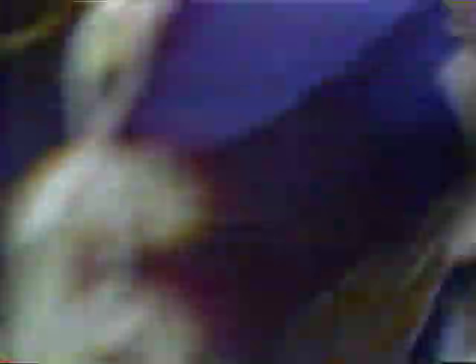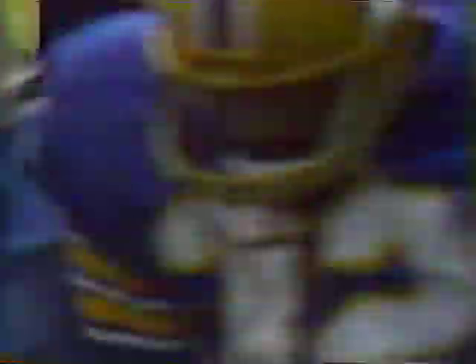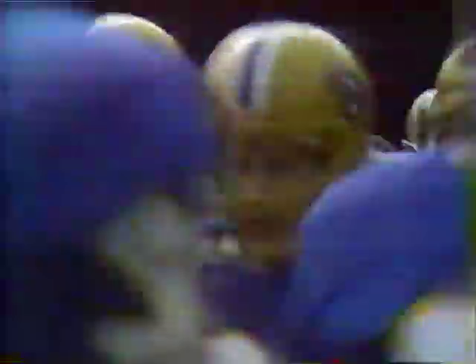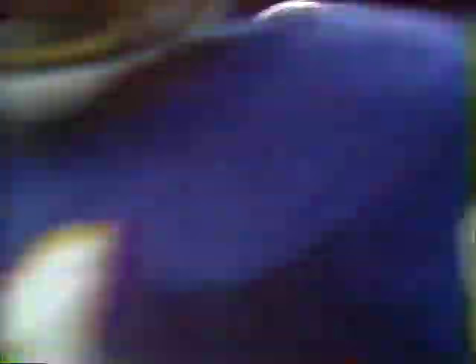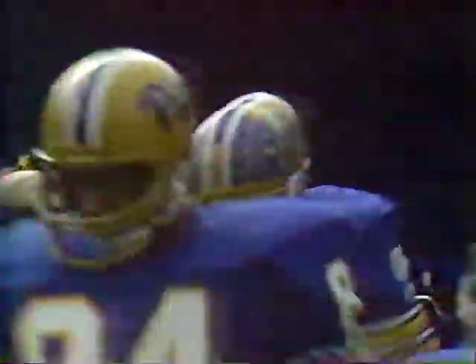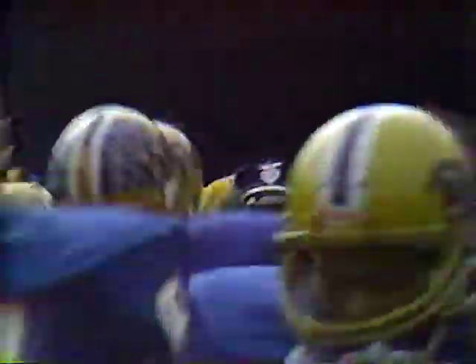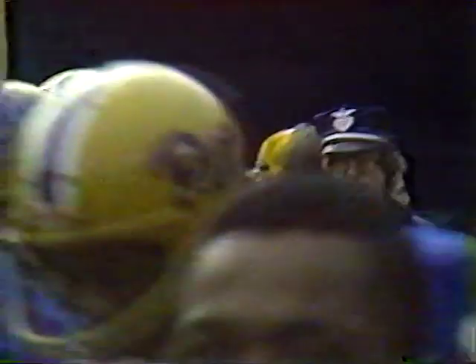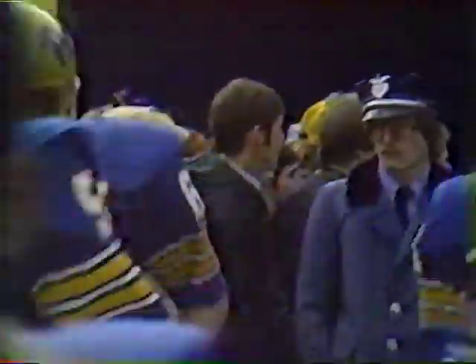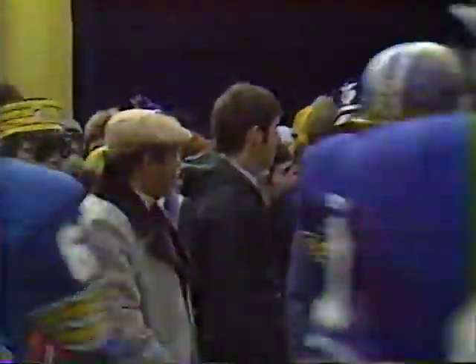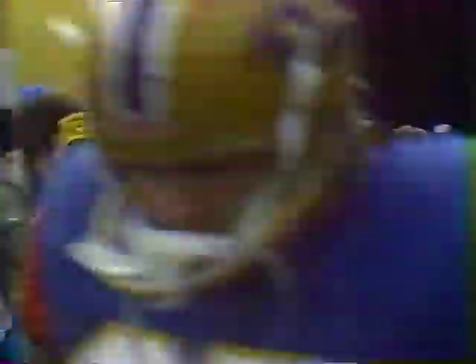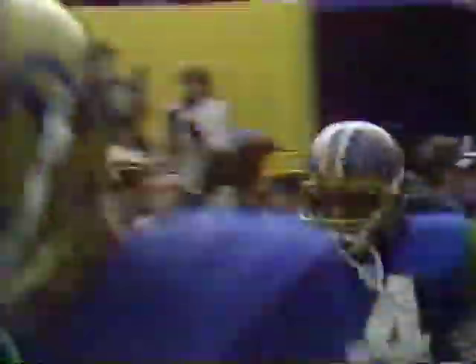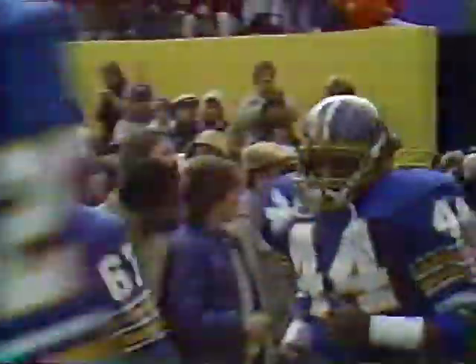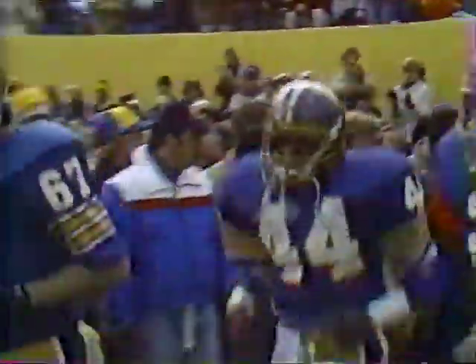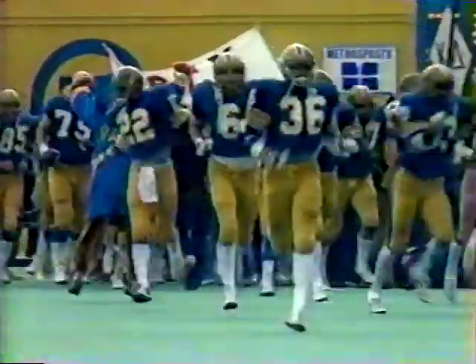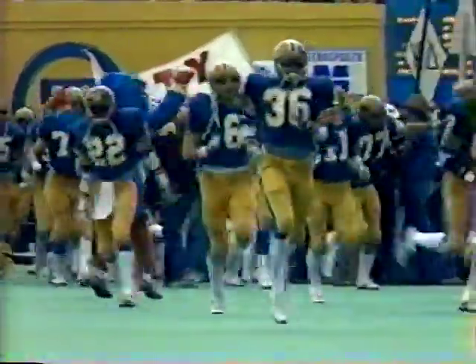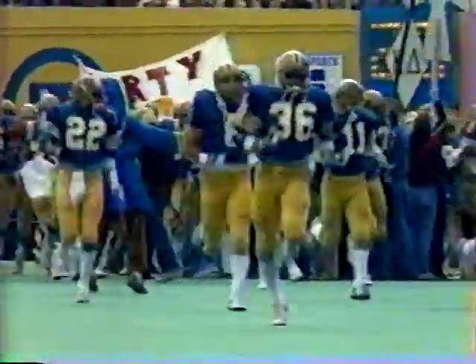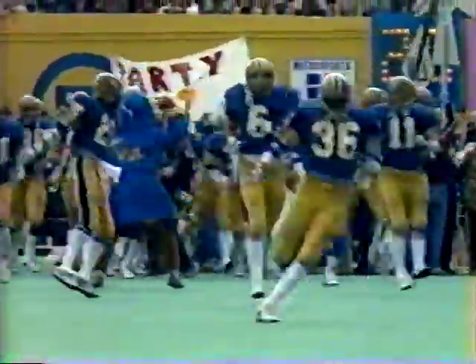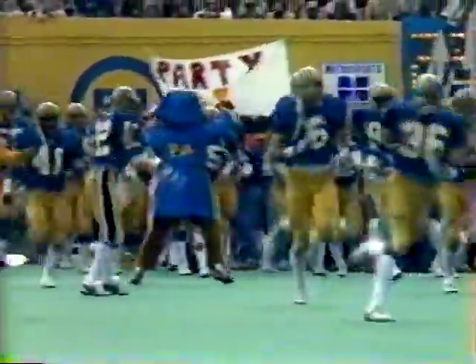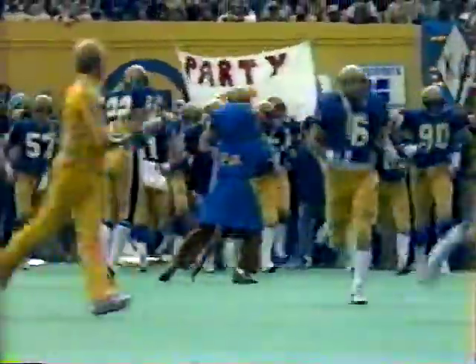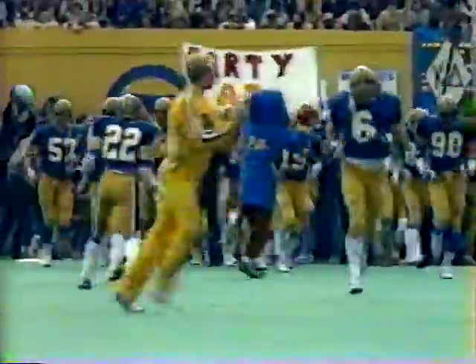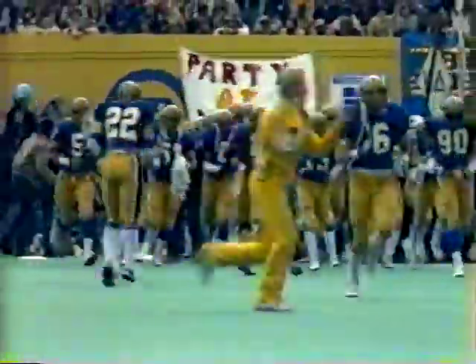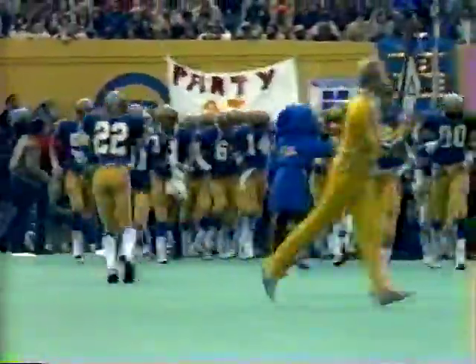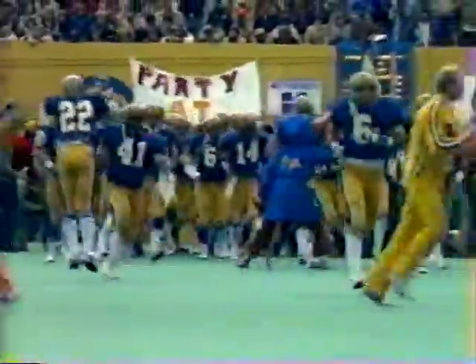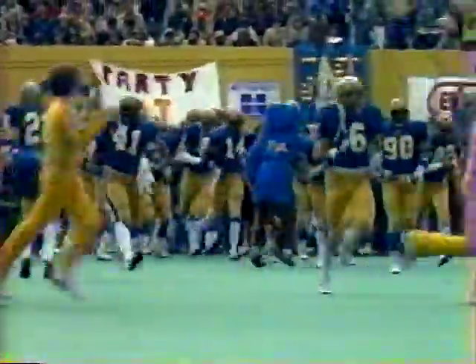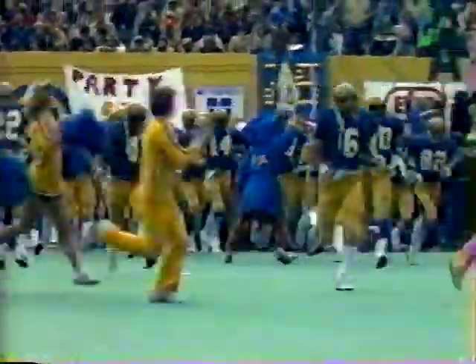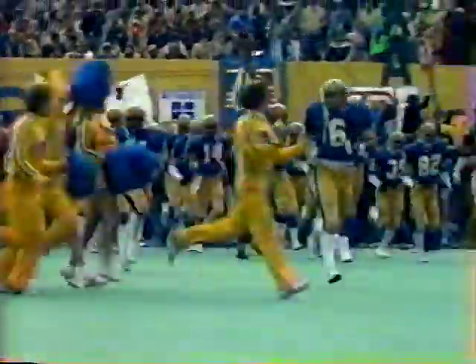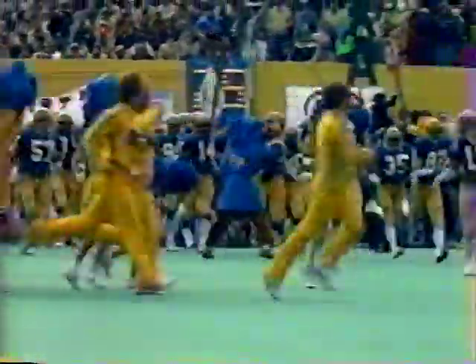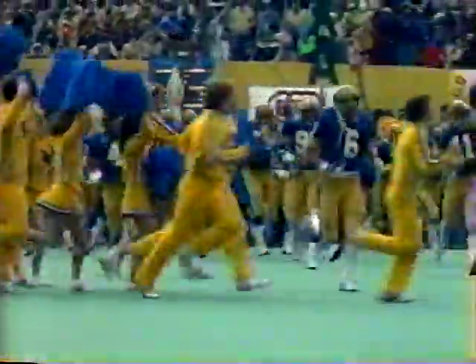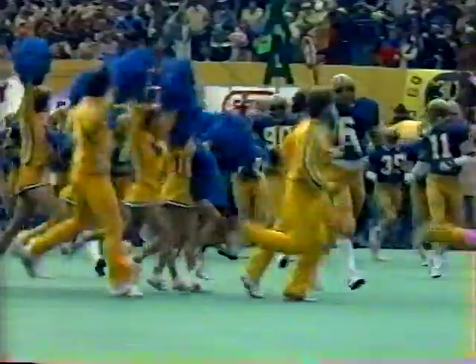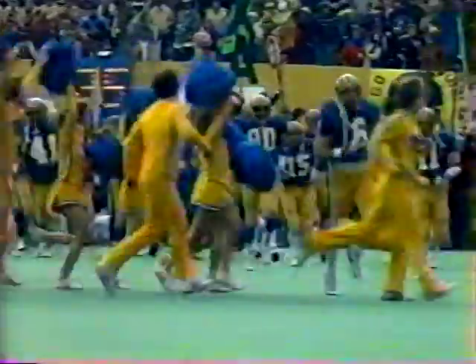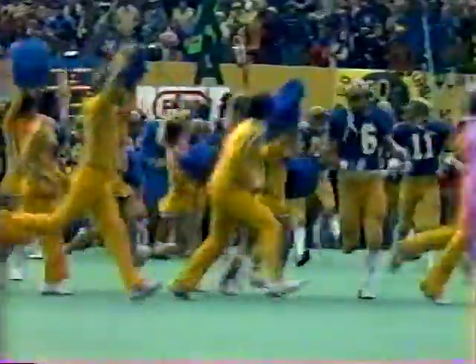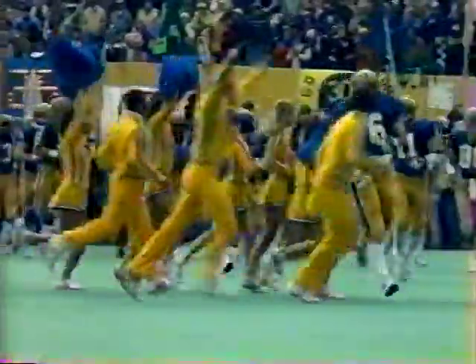The balance of the Pitt football team now making their way onto the field. Just a minute before kickoff.